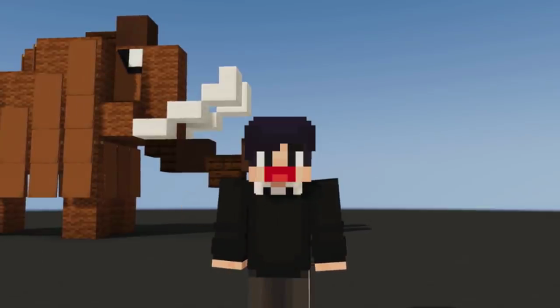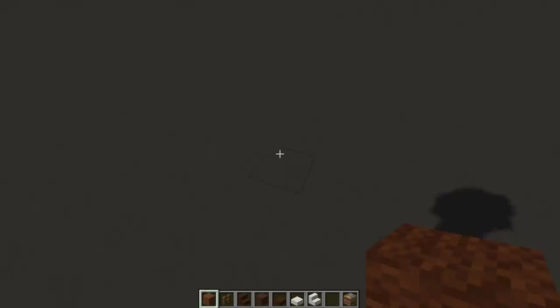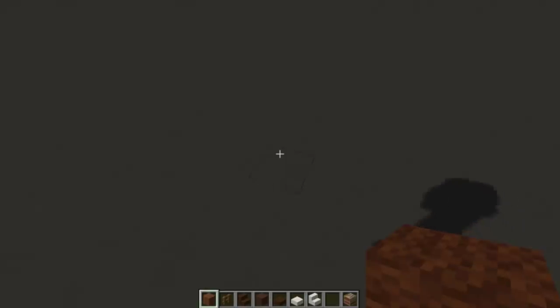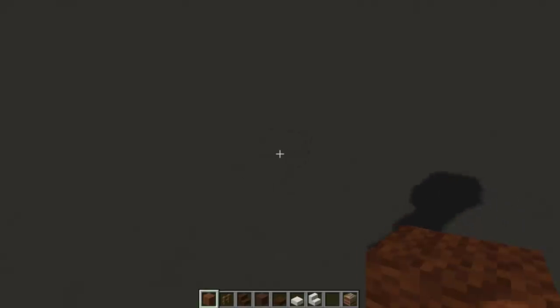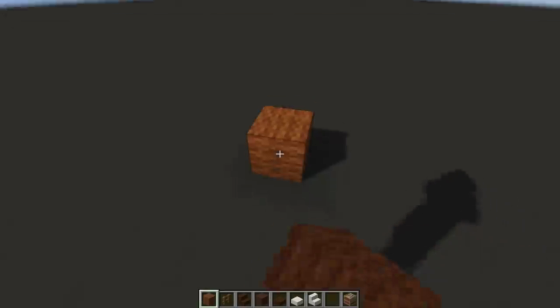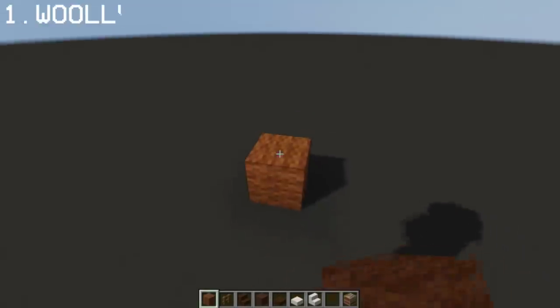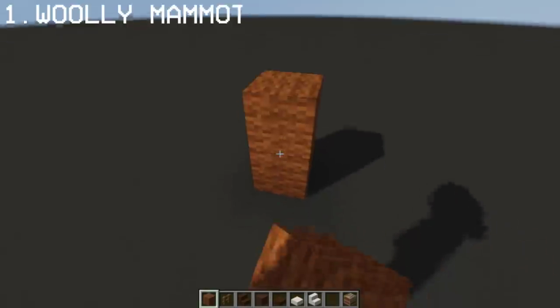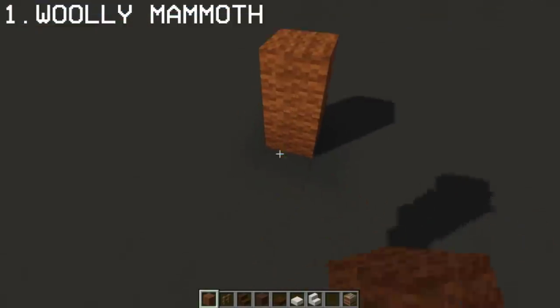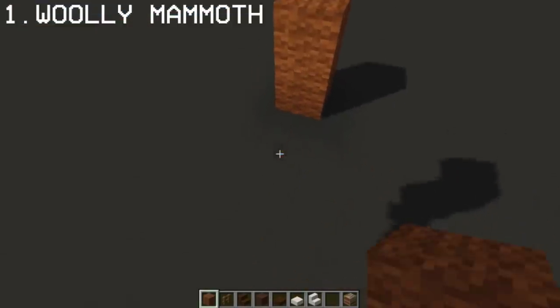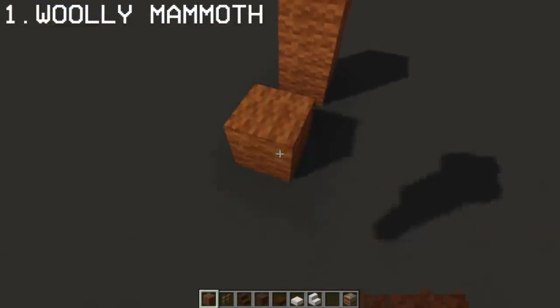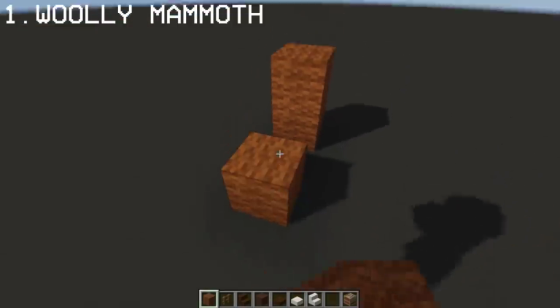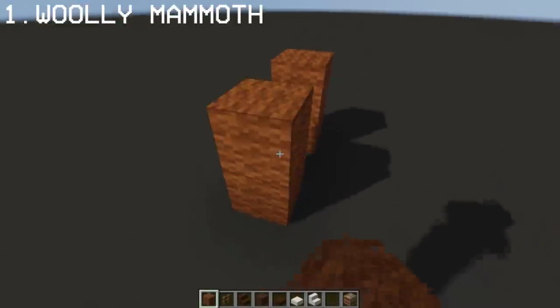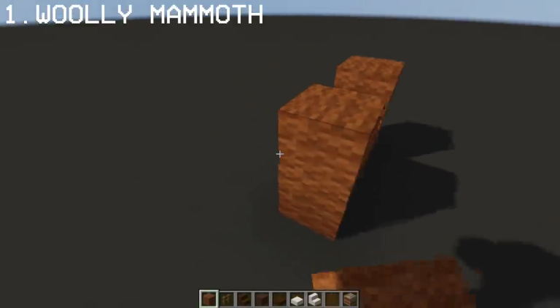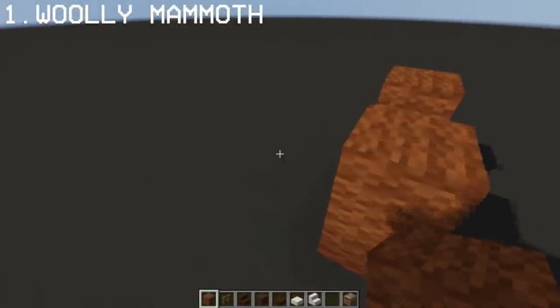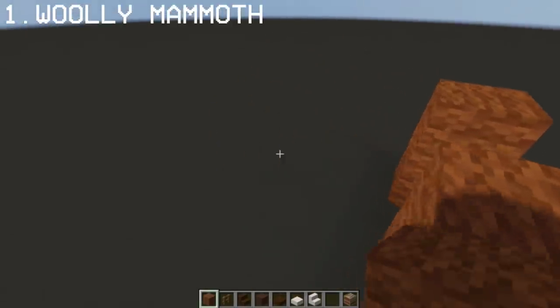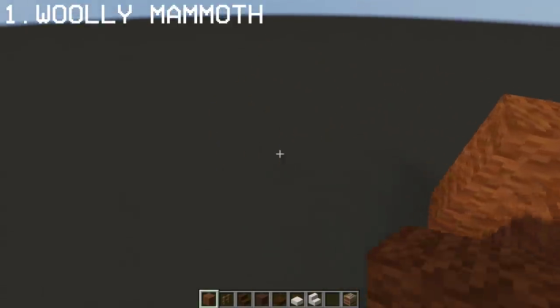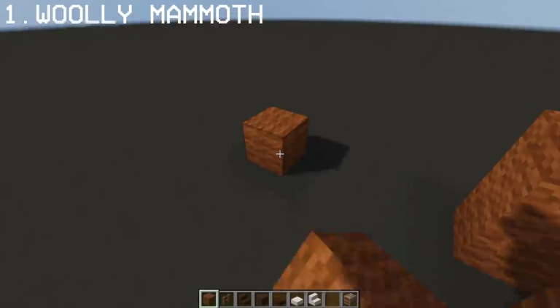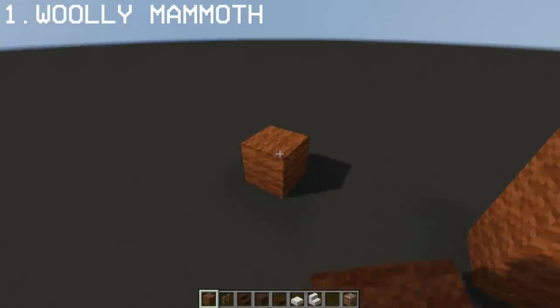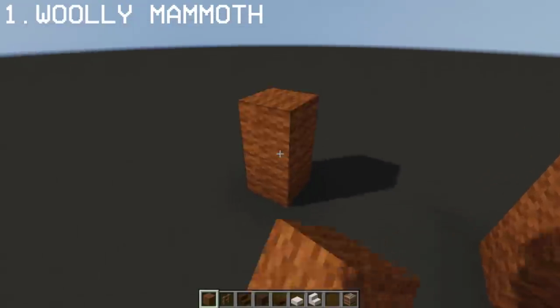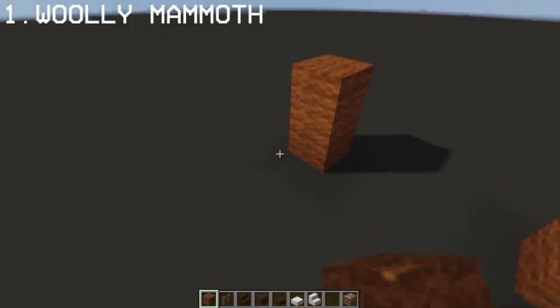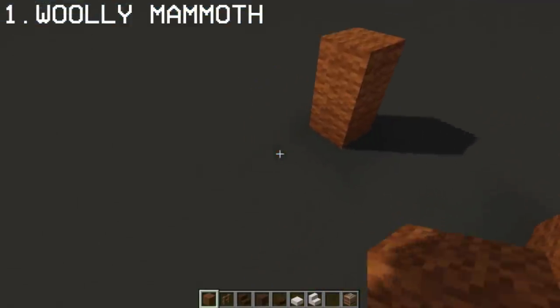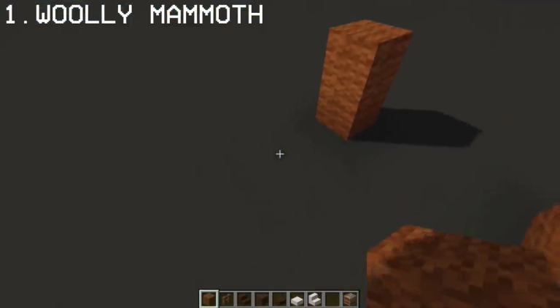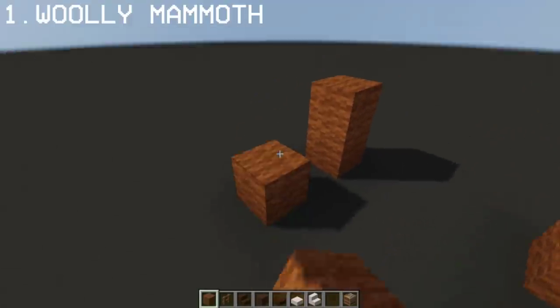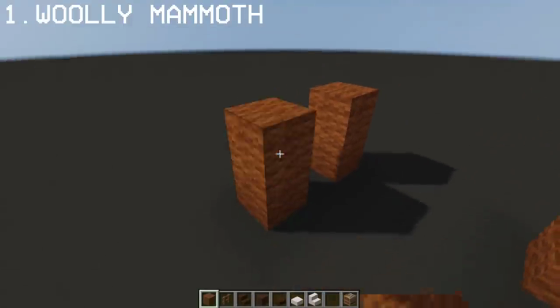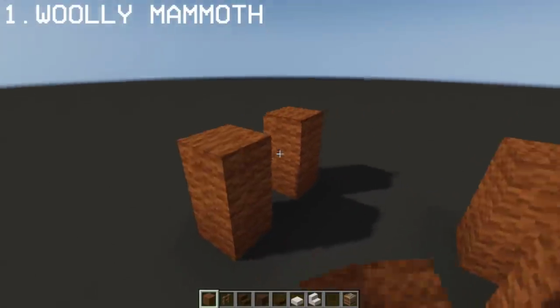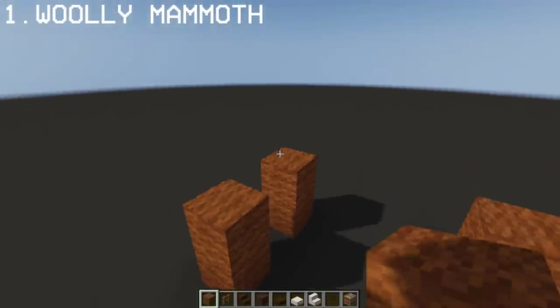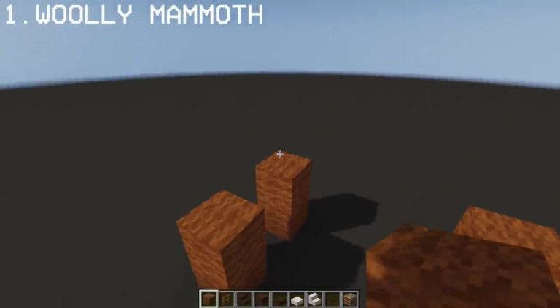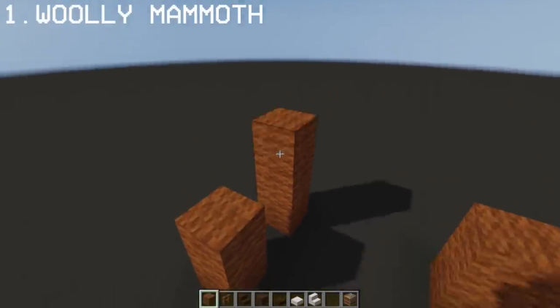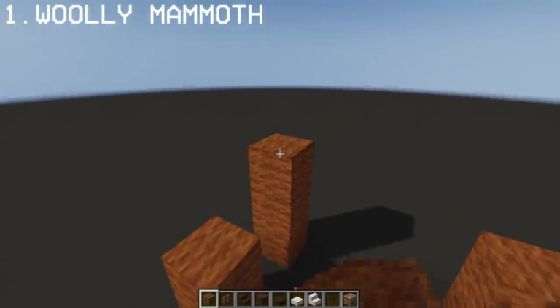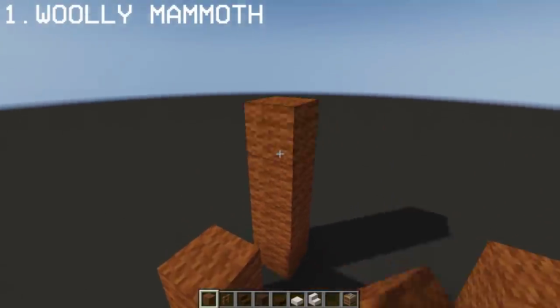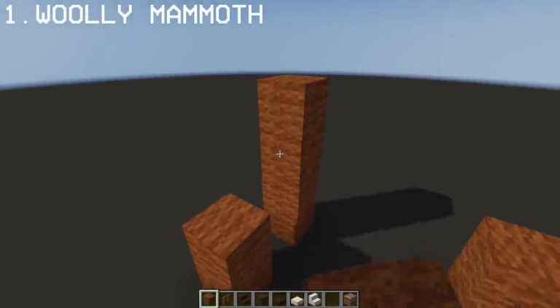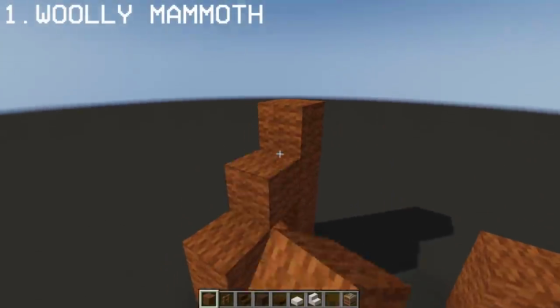For our first build hack, we're gonna make a Woolly Mammoth from Ice Age. For this, you're gonna need lots of brown wool.